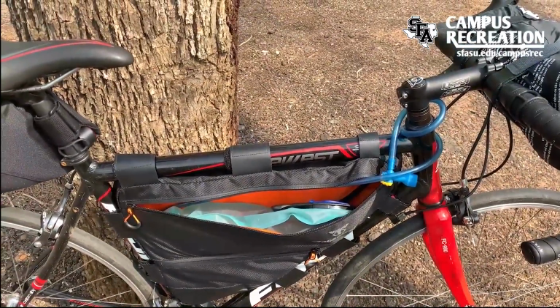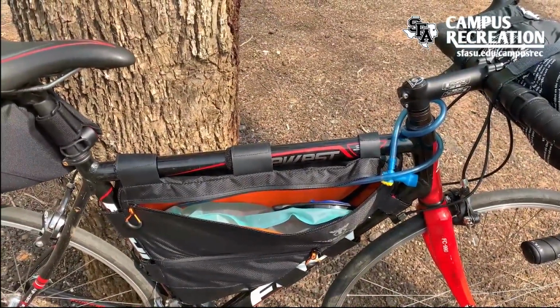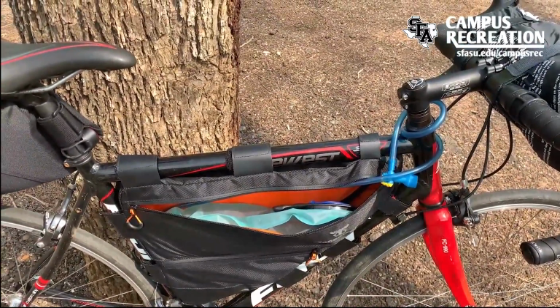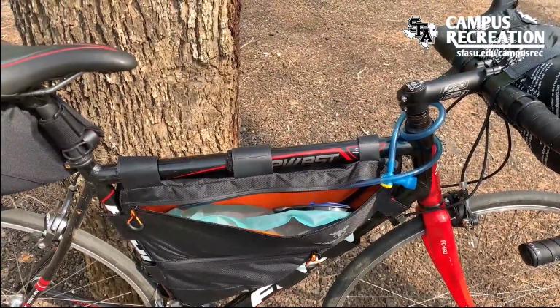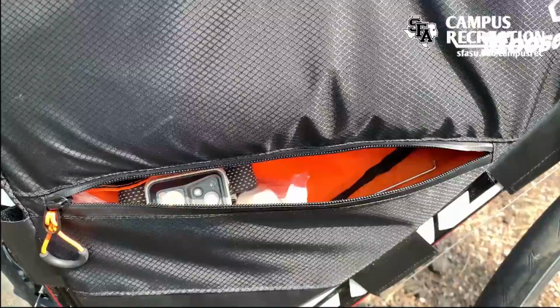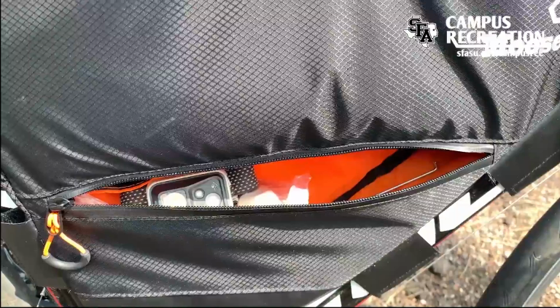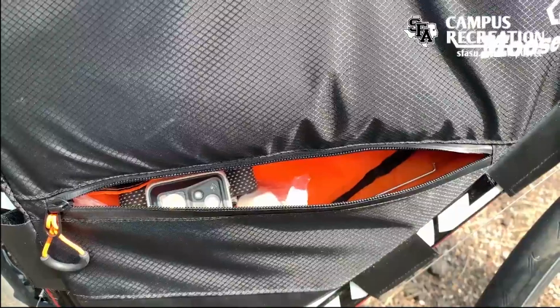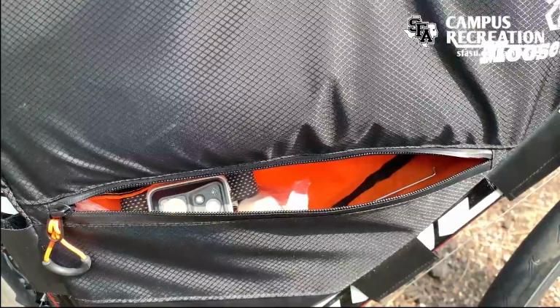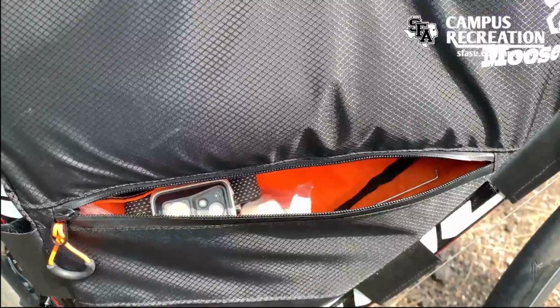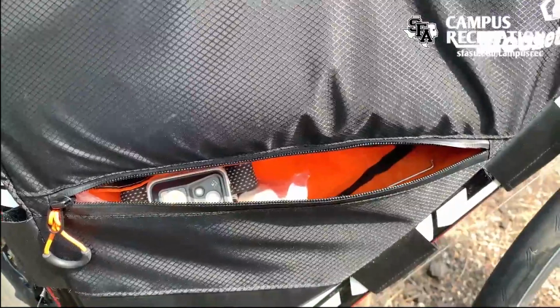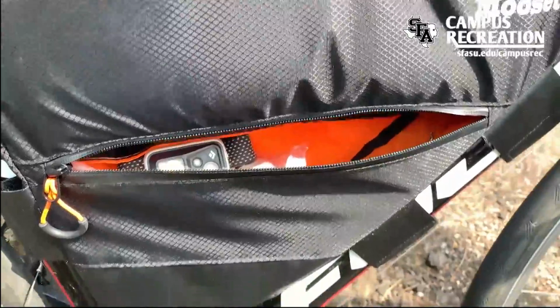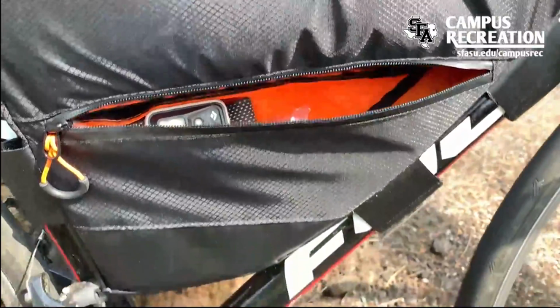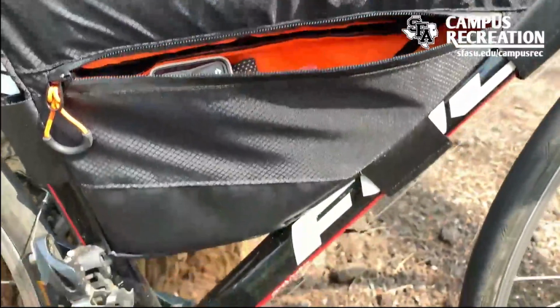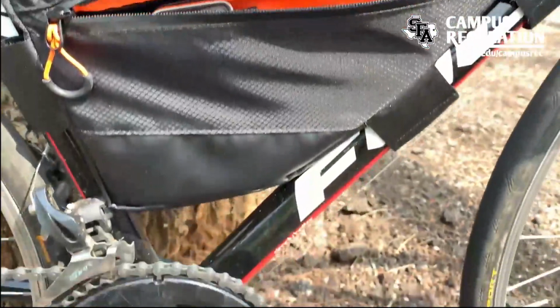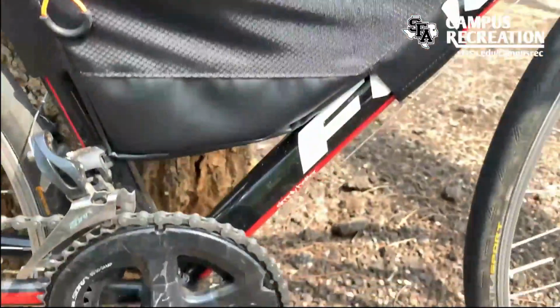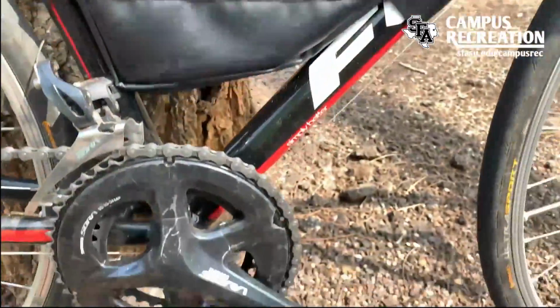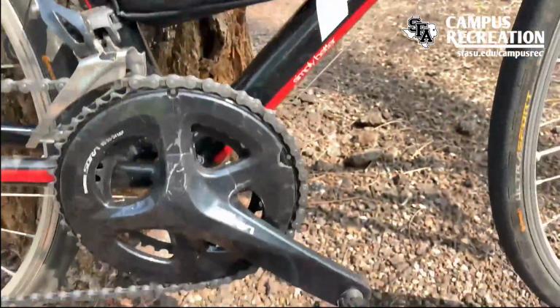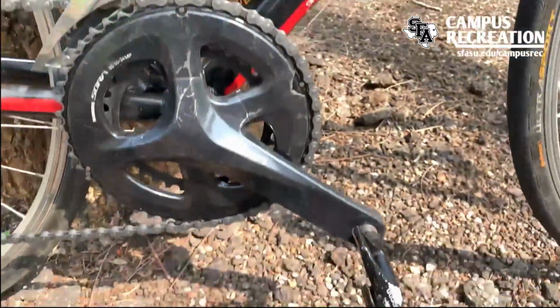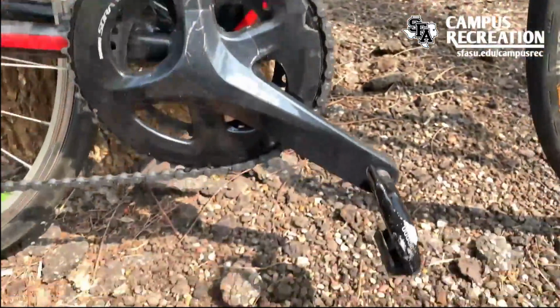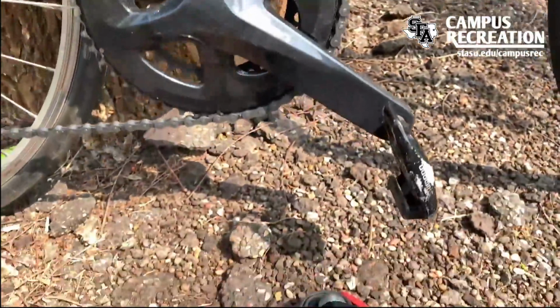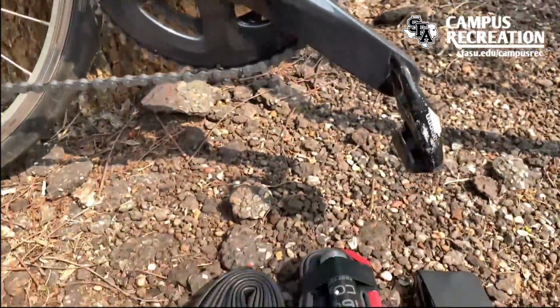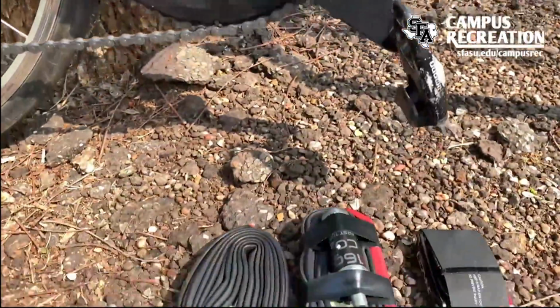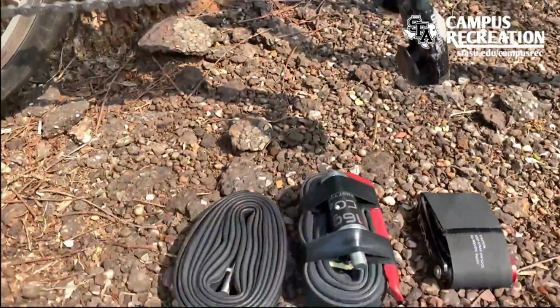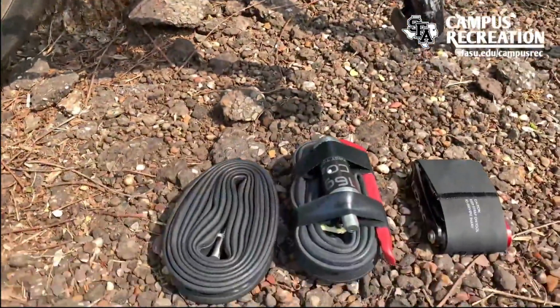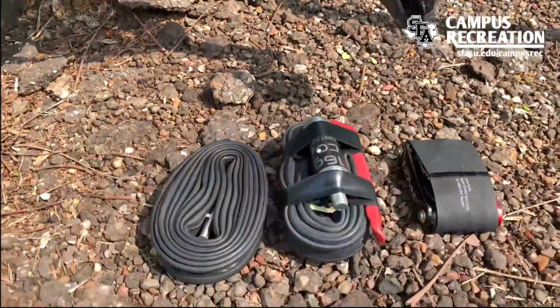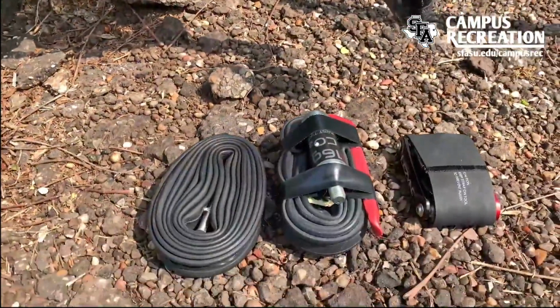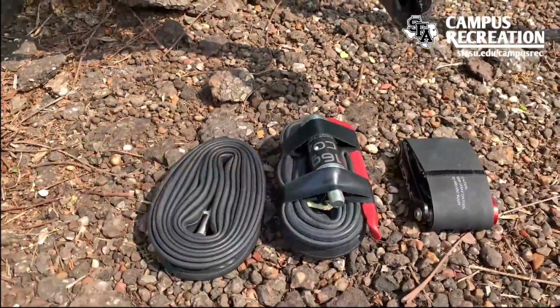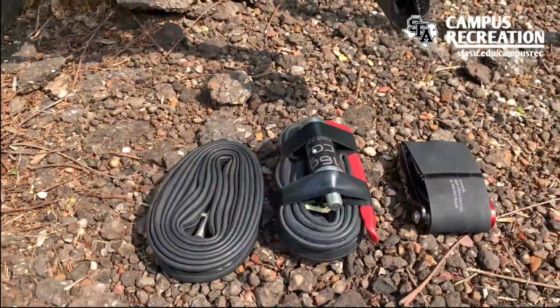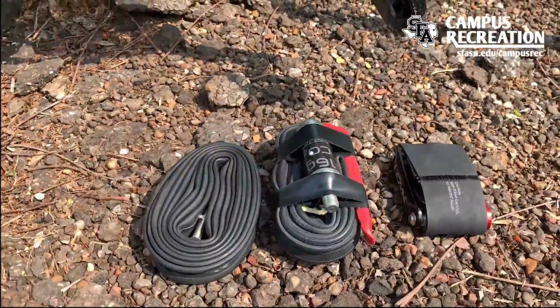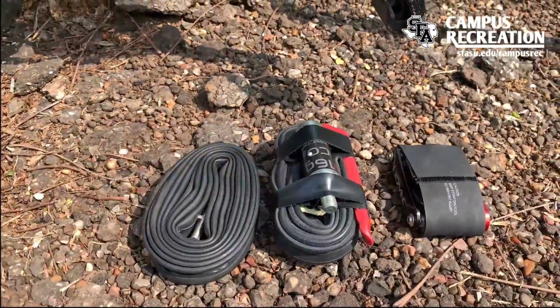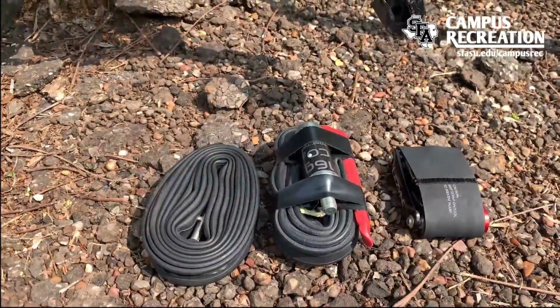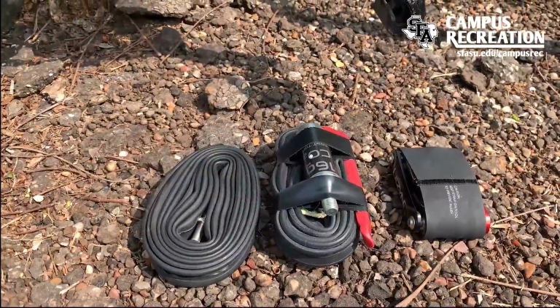Below this, I like to keep some smaller camp items, and definitely do not forget your spare tubes and tools.